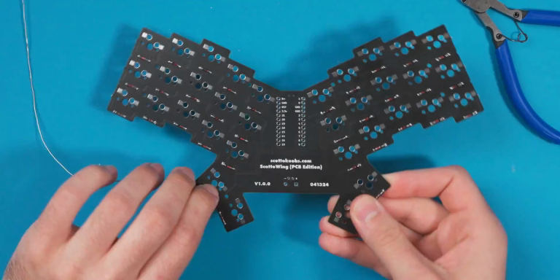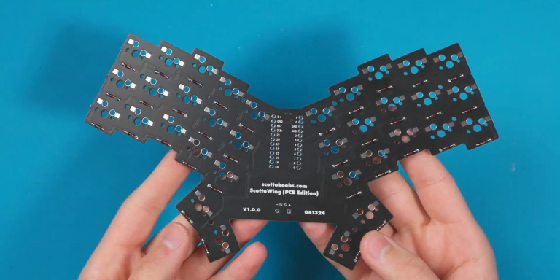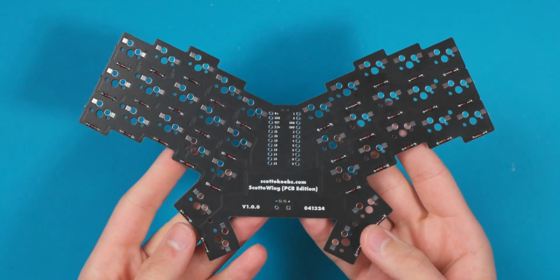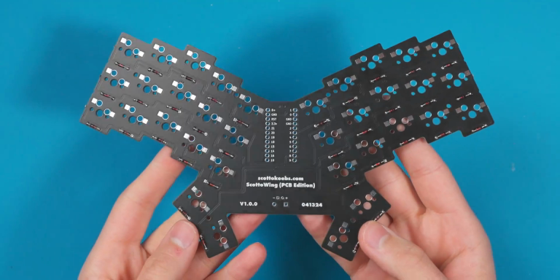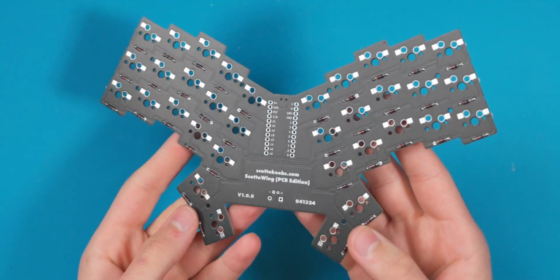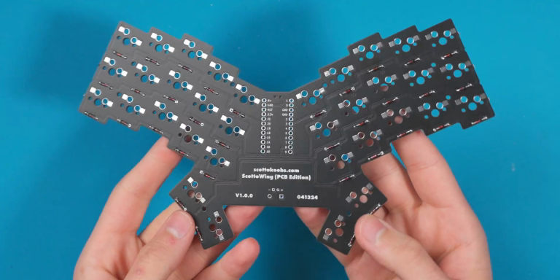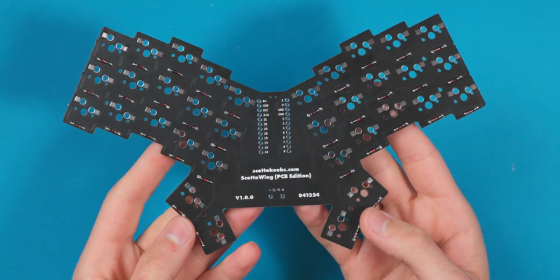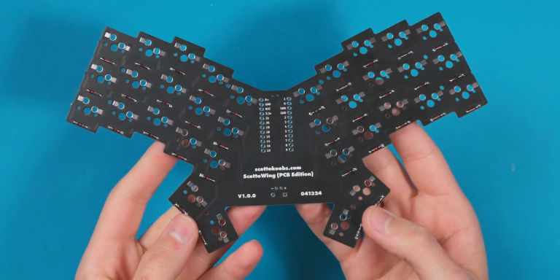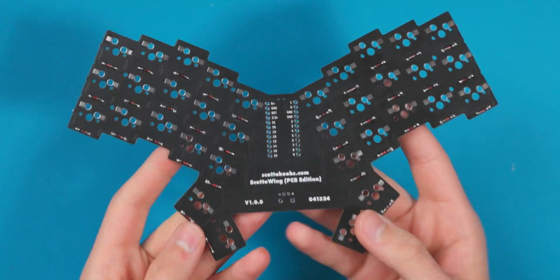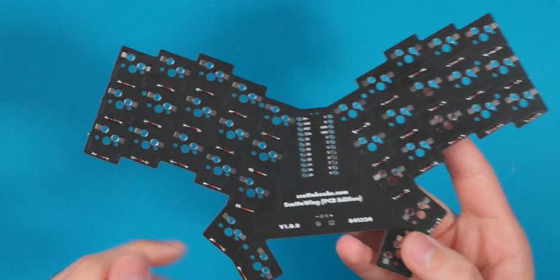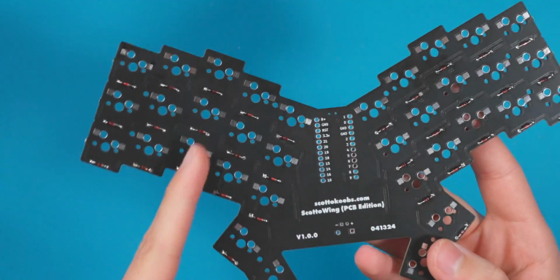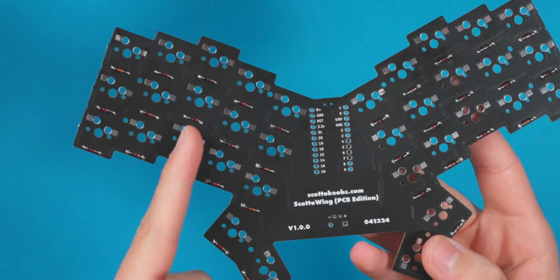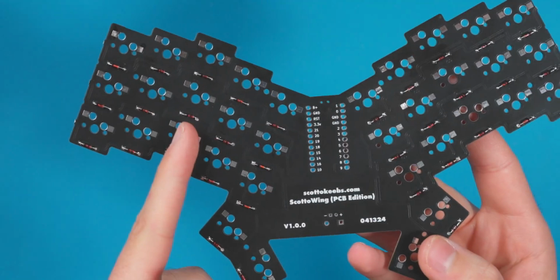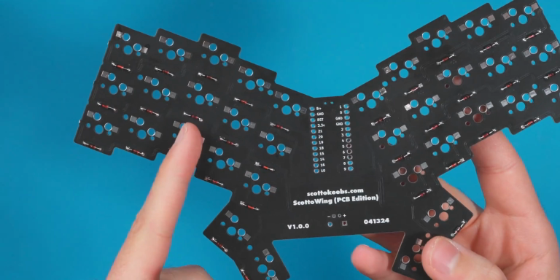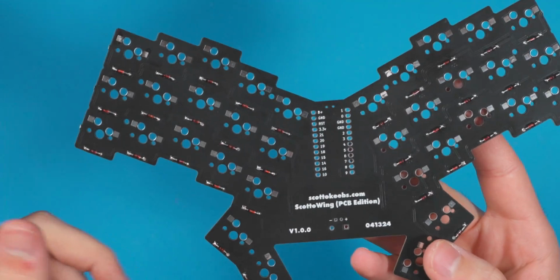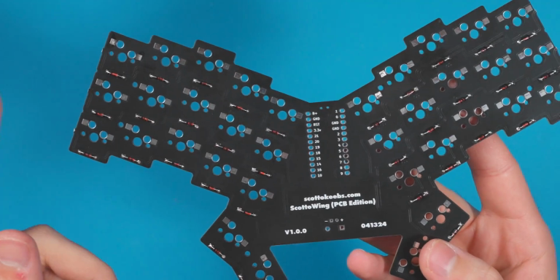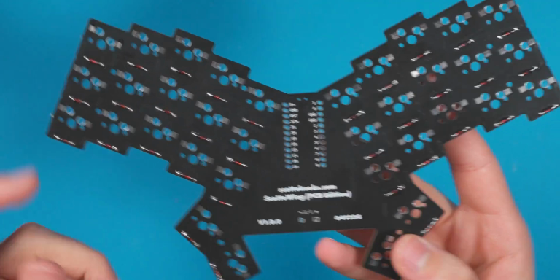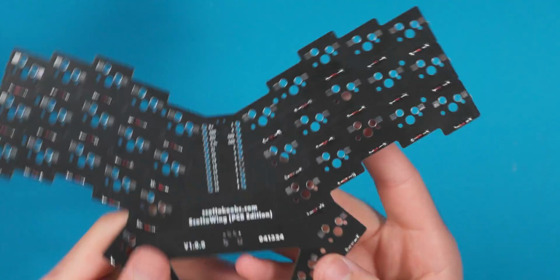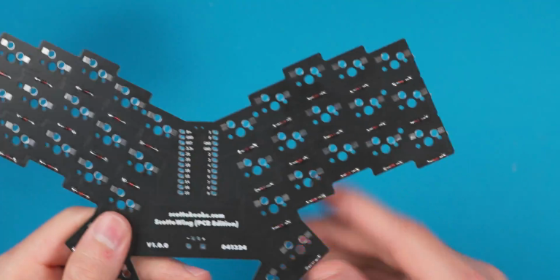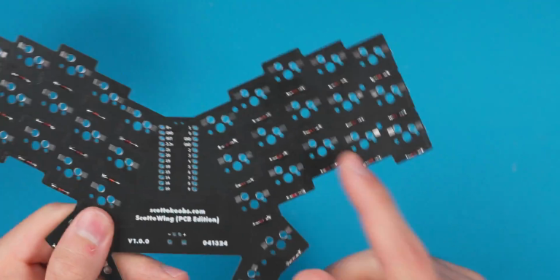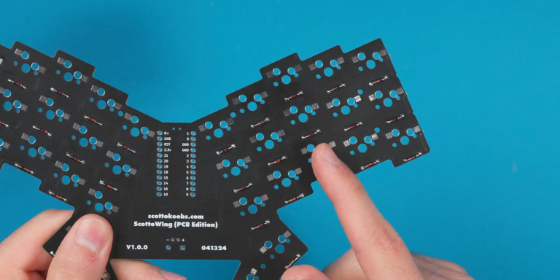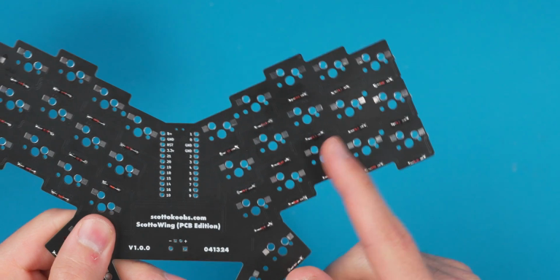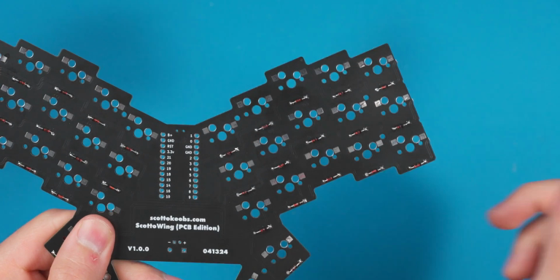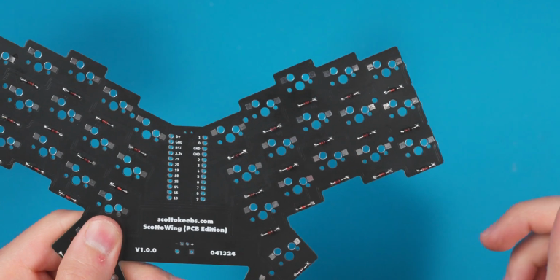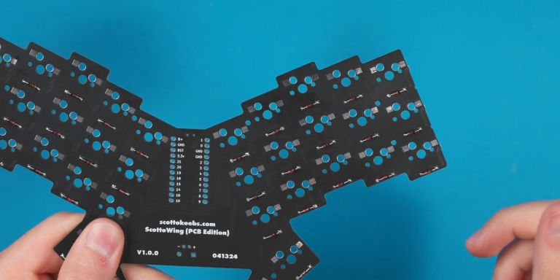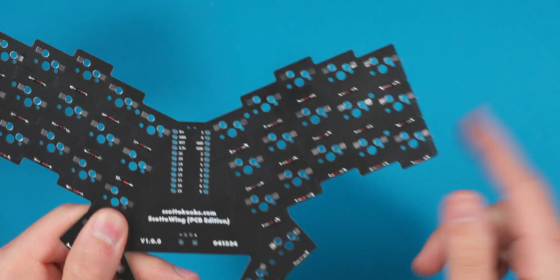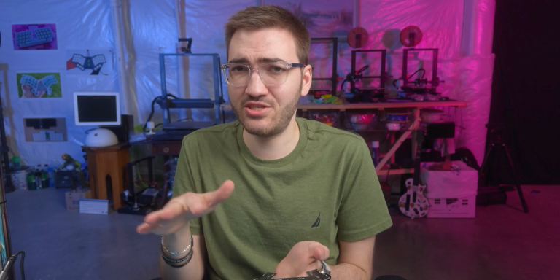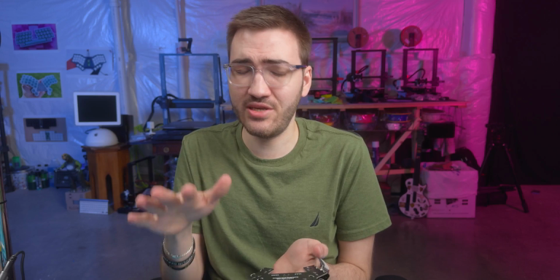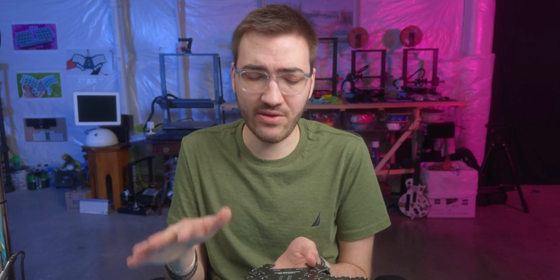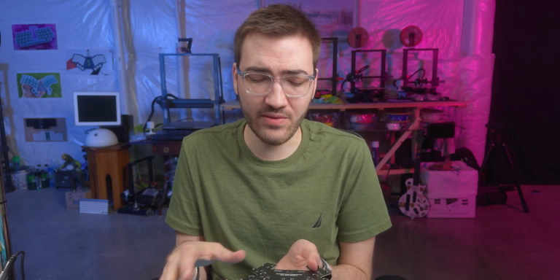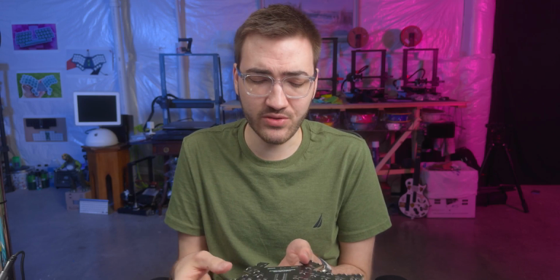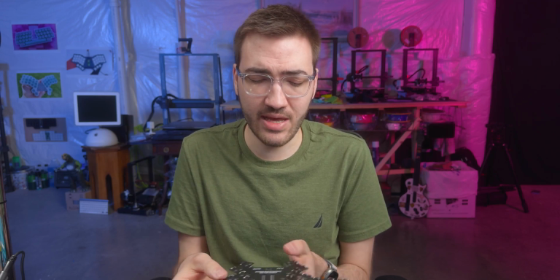All the diodes are on the board now. On the left side they're facing out towards the left, and on the right they're facing out towards the right. Make sure you get that orientation correct.